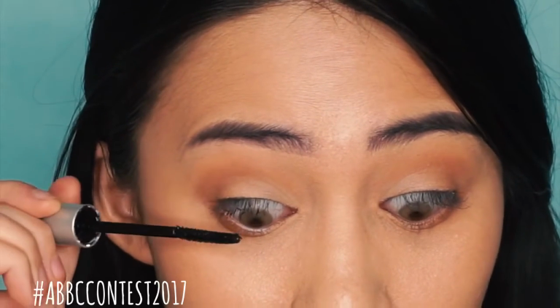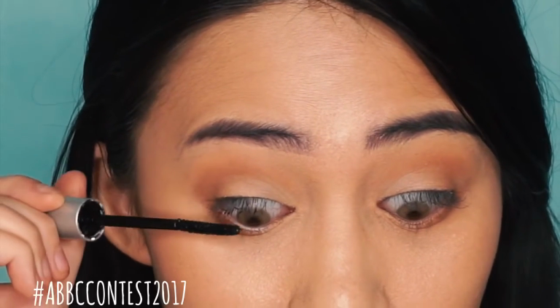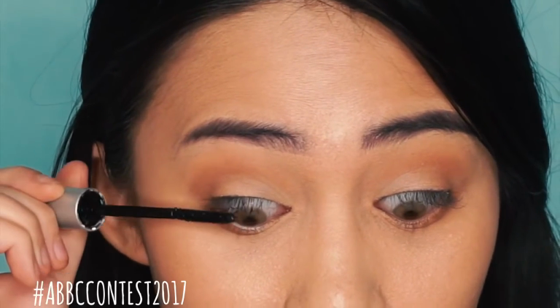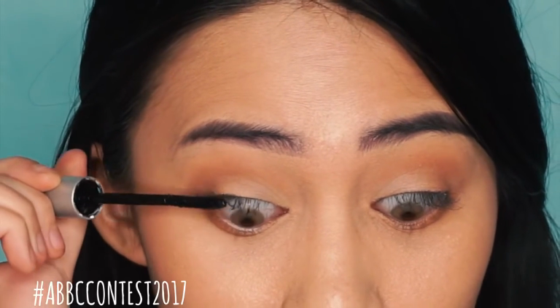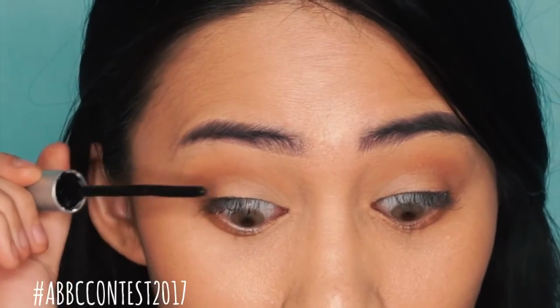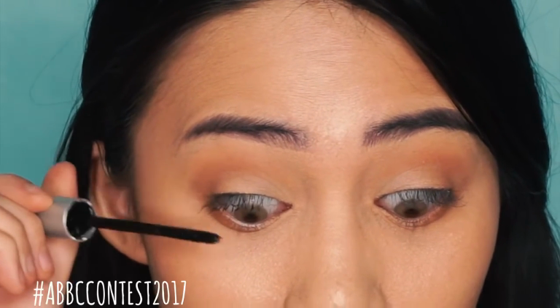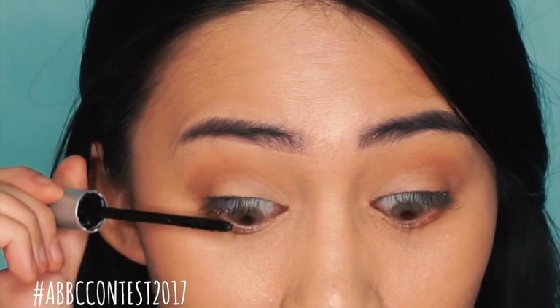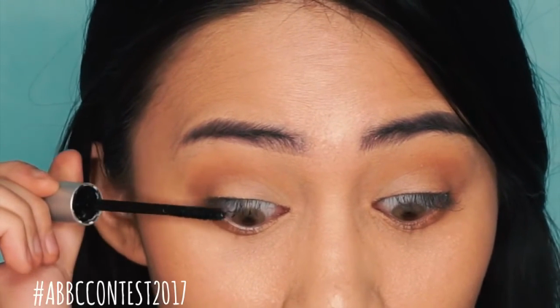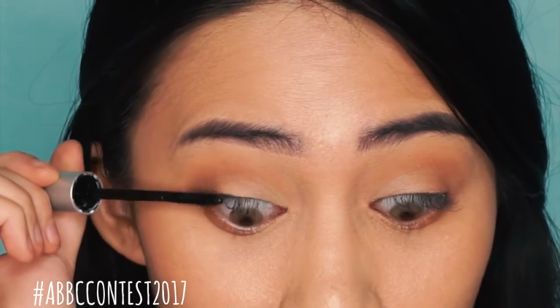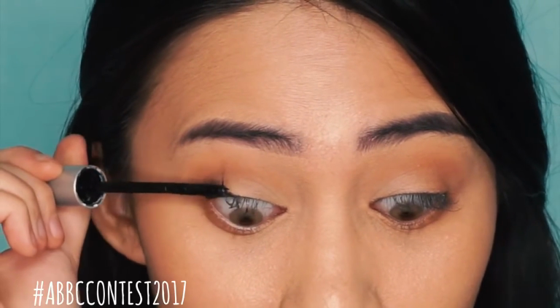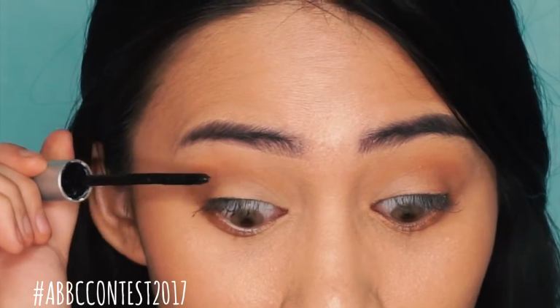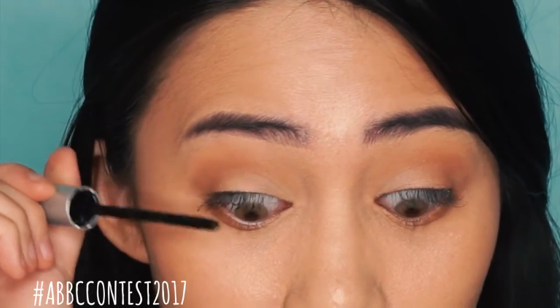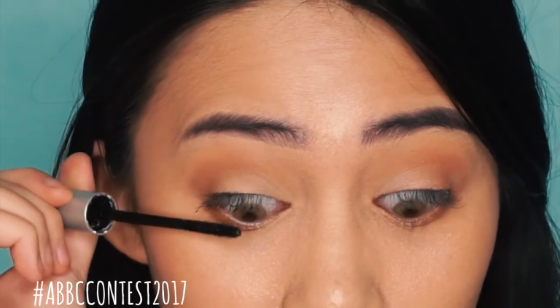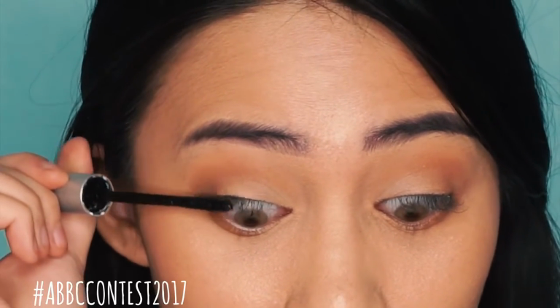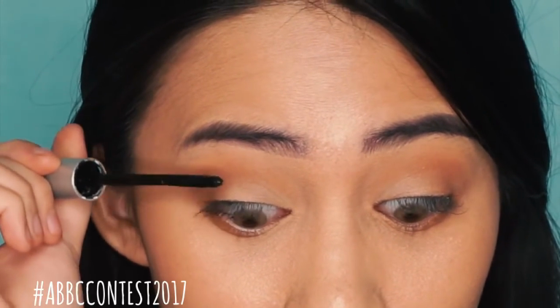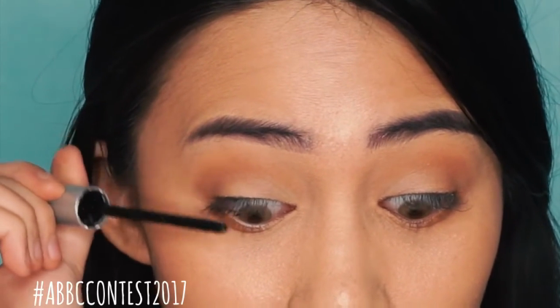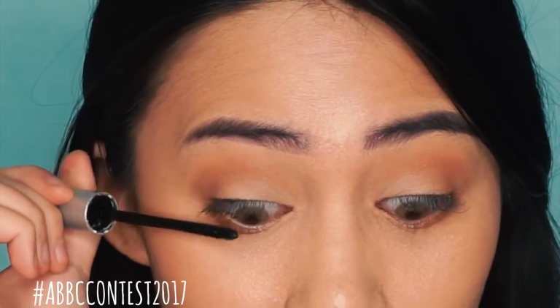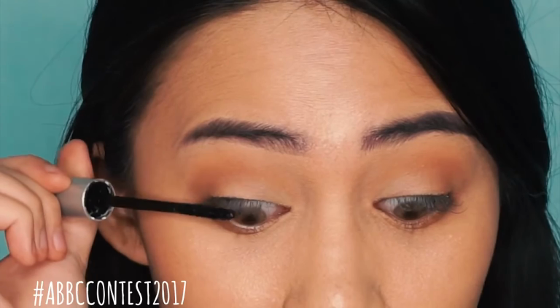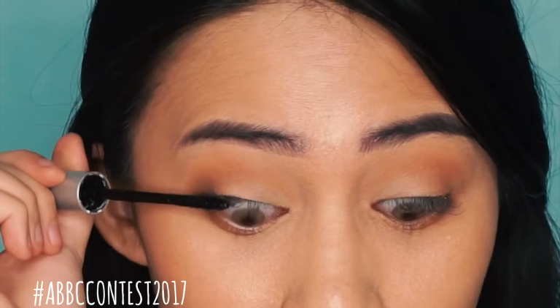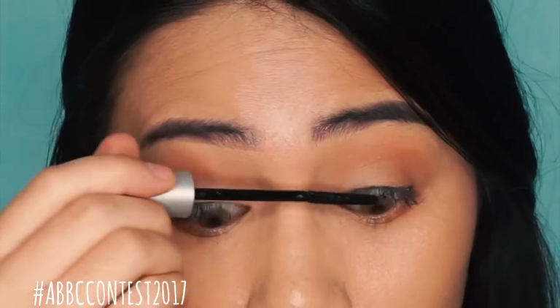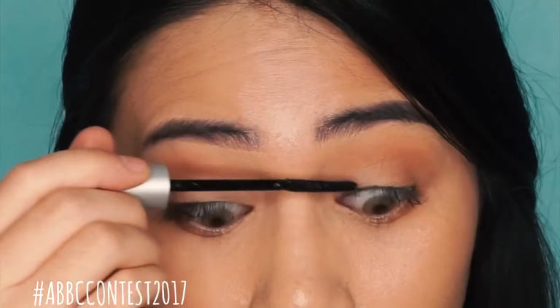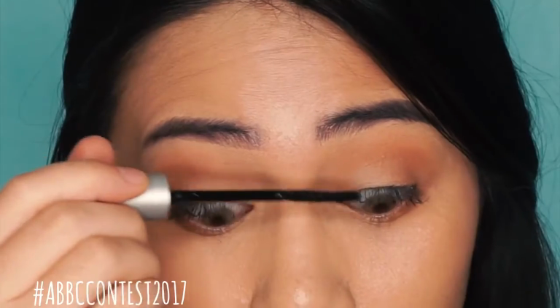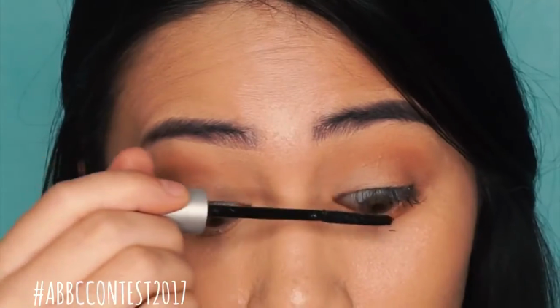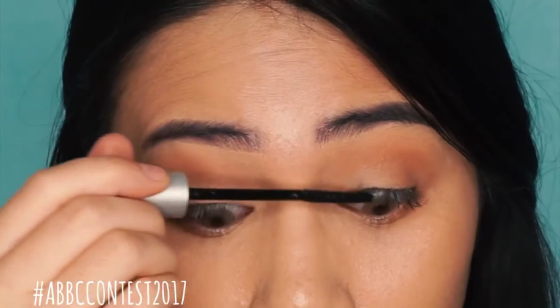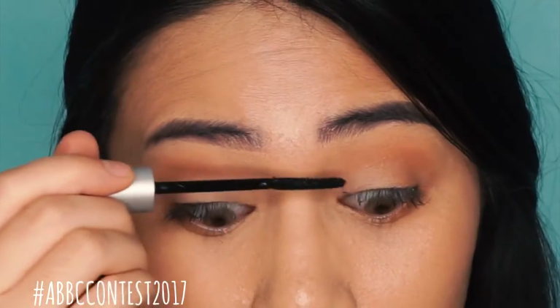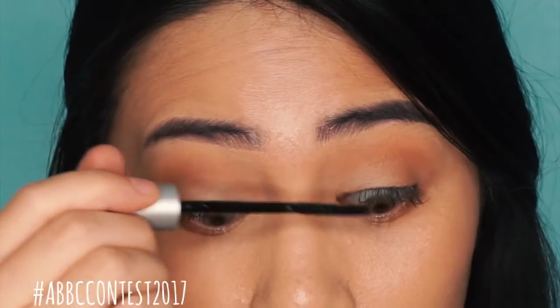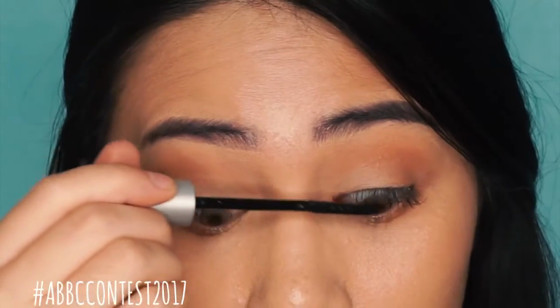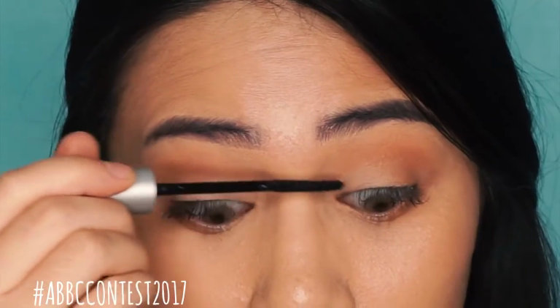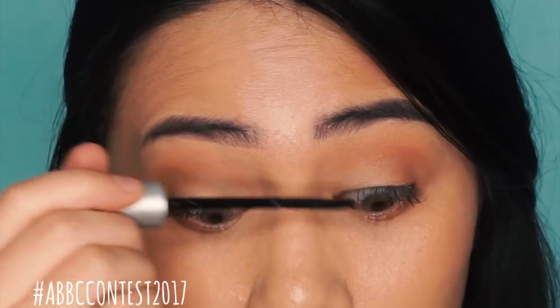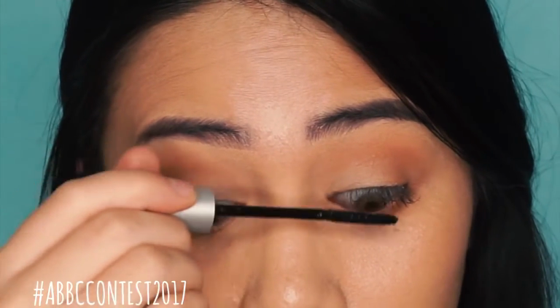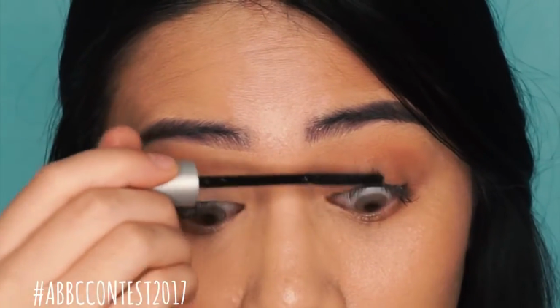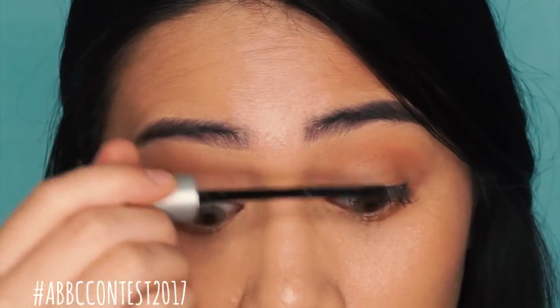Then for the final step, go ahead and grab your favorite mascara and apply it to your lashes.